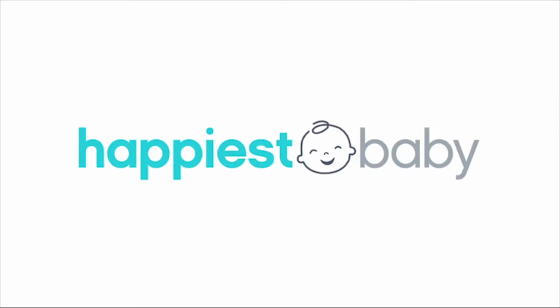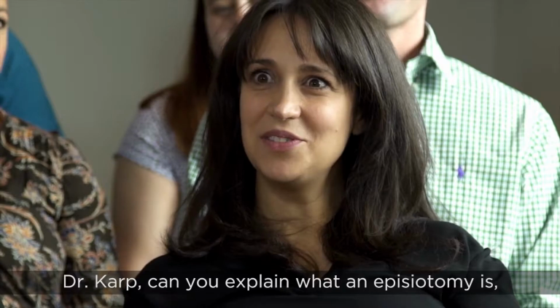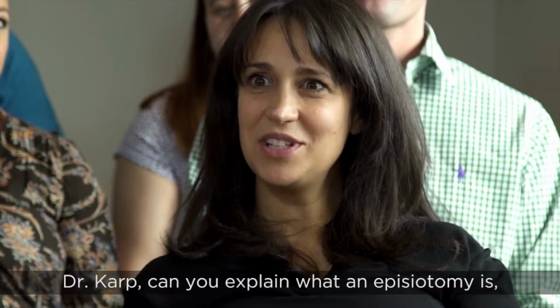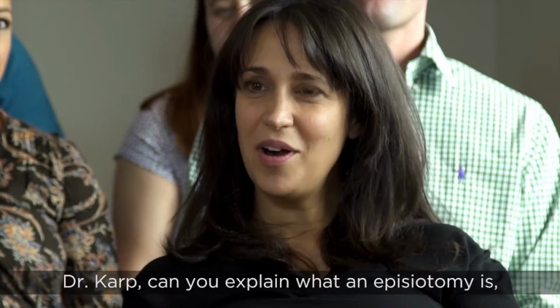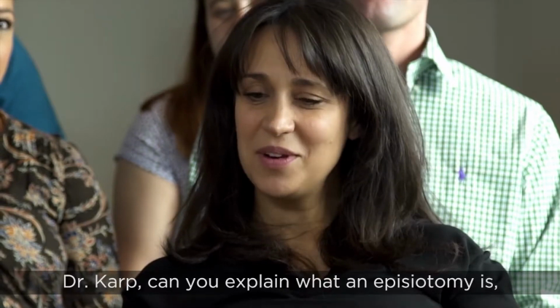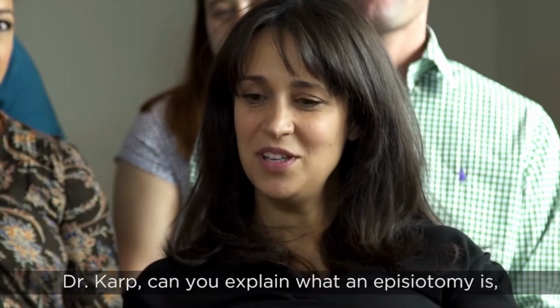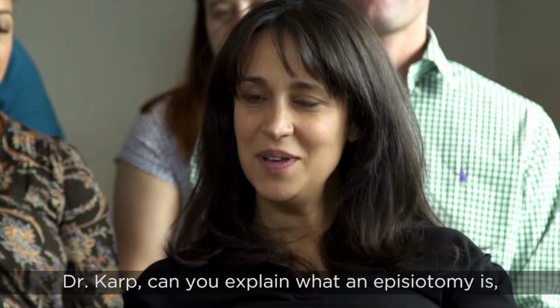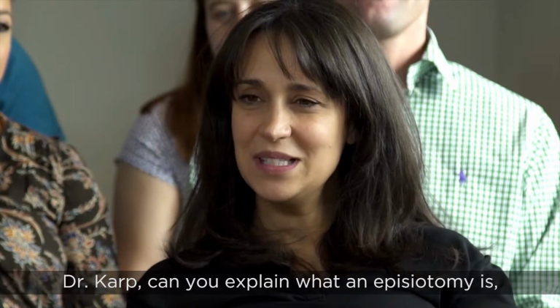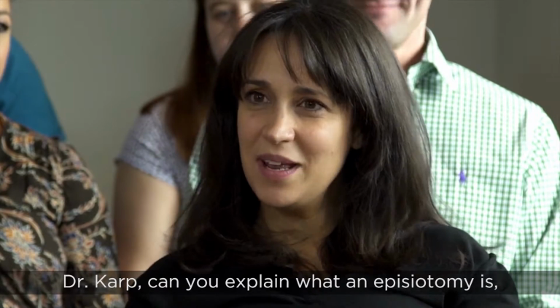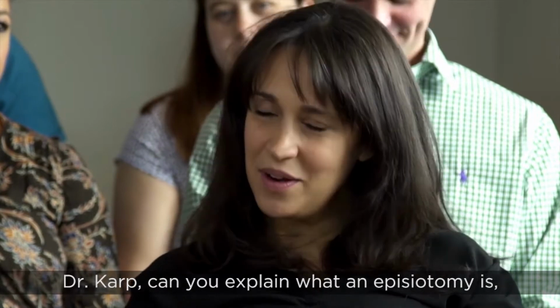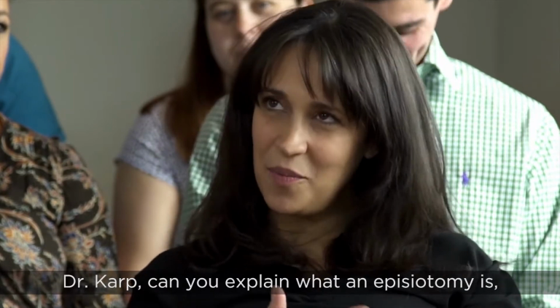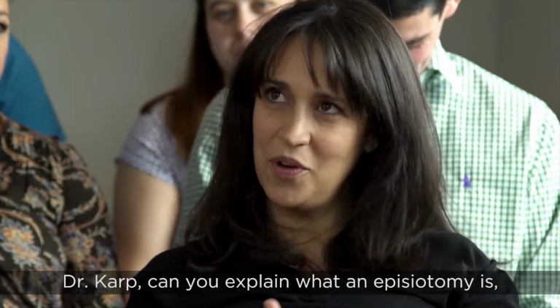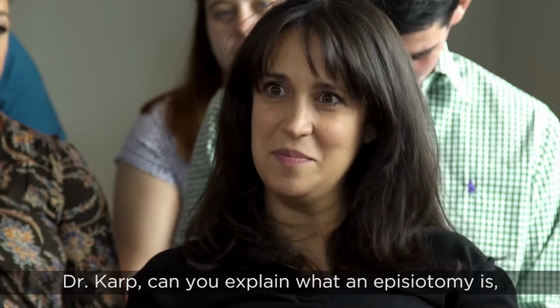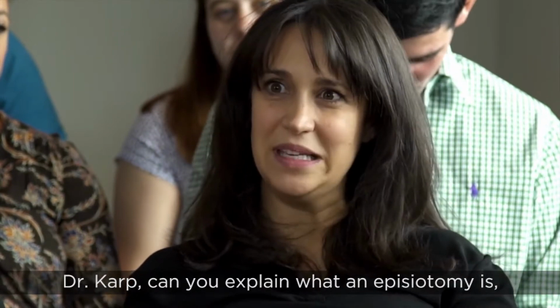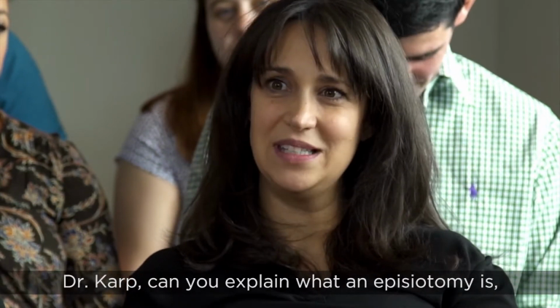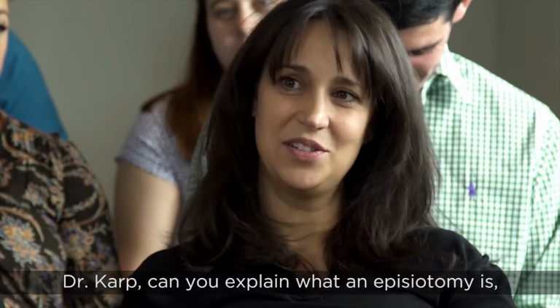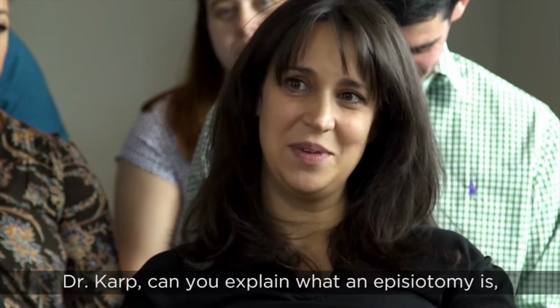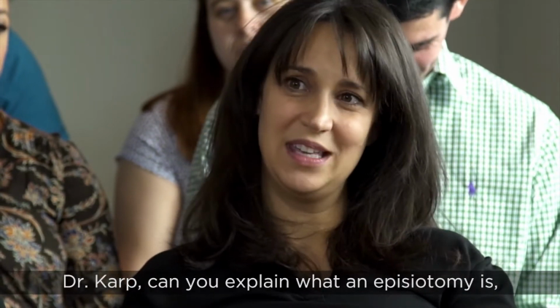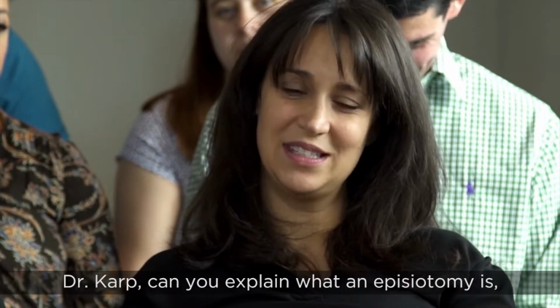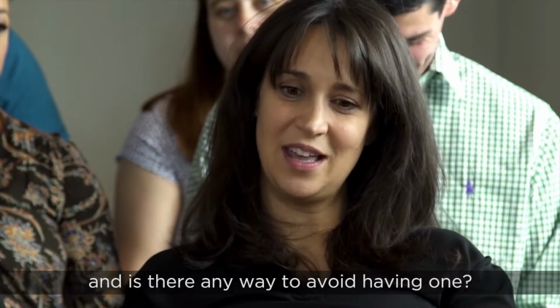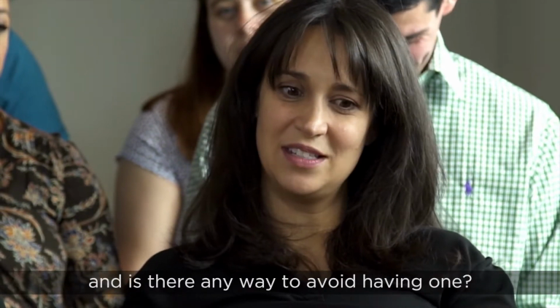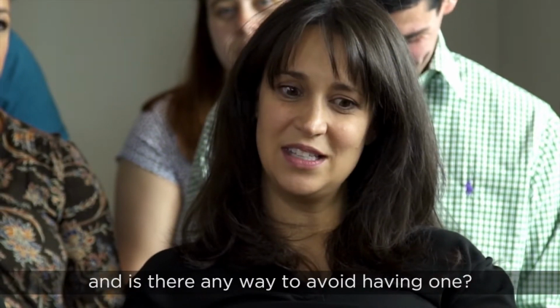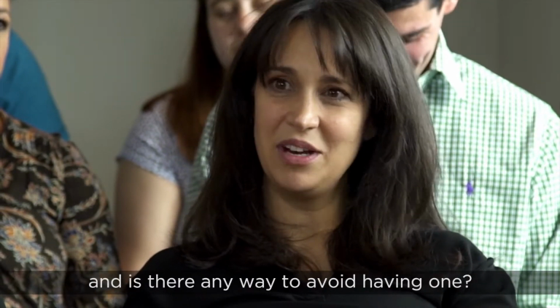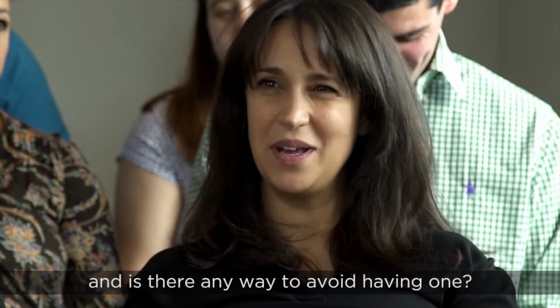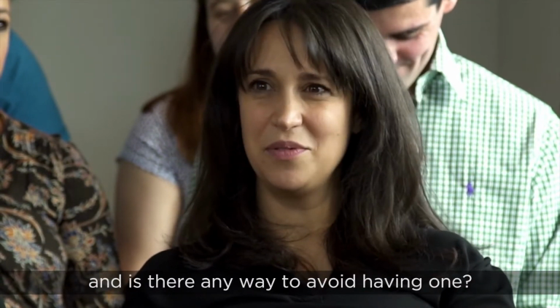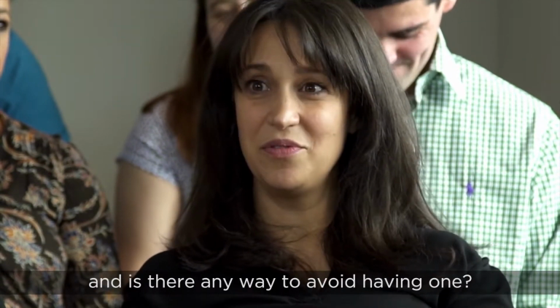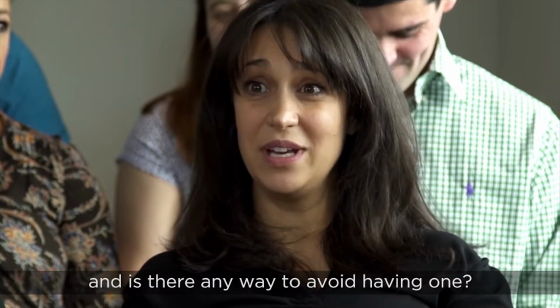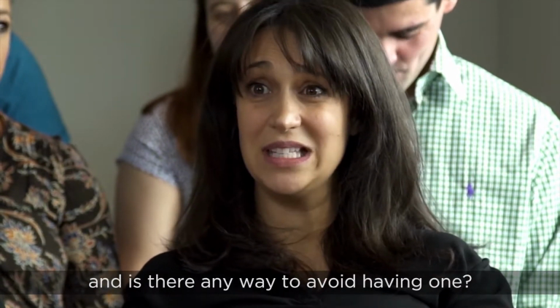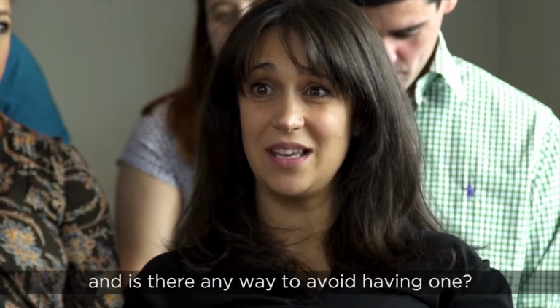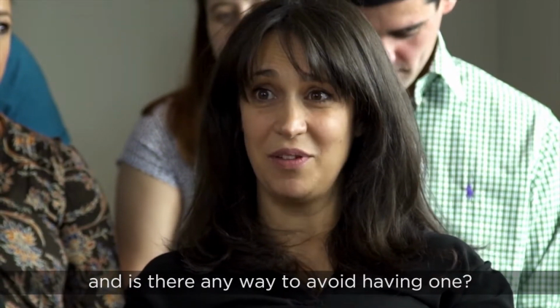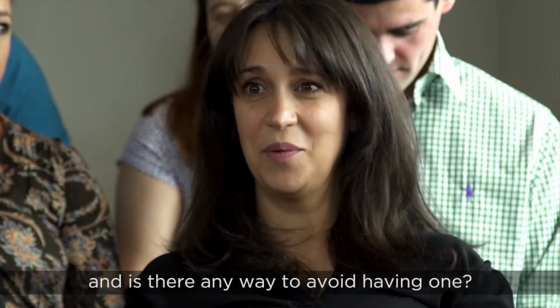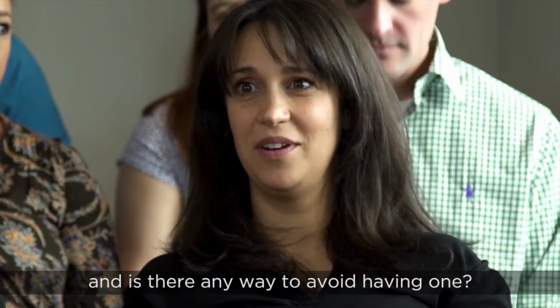Dr. Karp, can you explain what an episiotomy is and is there any way to avoid having one?